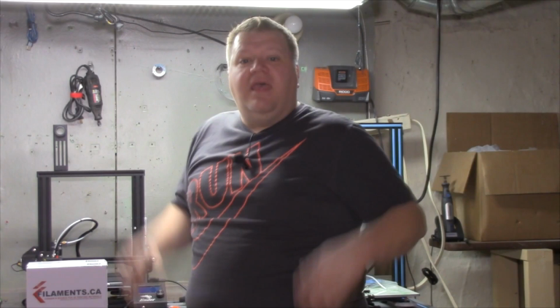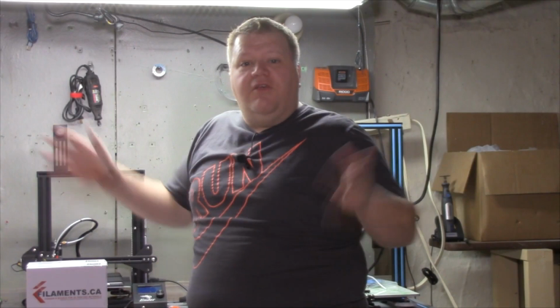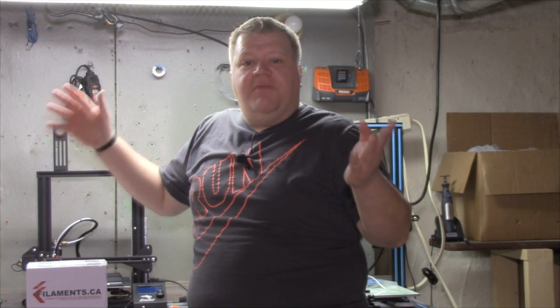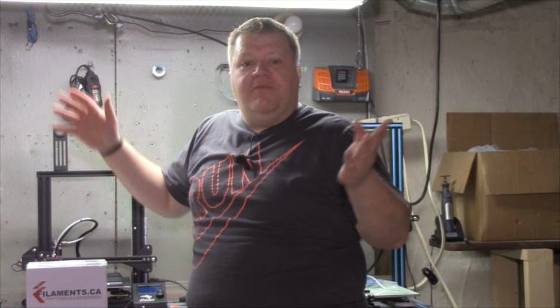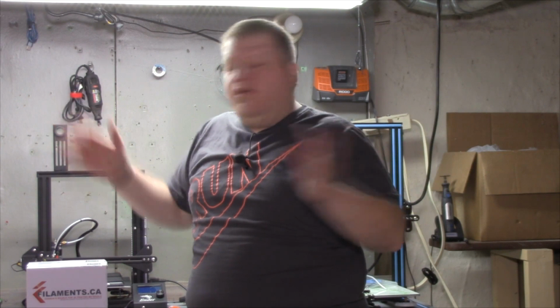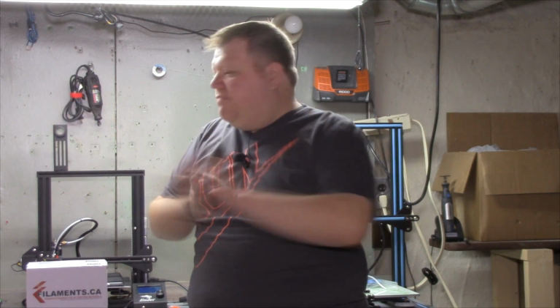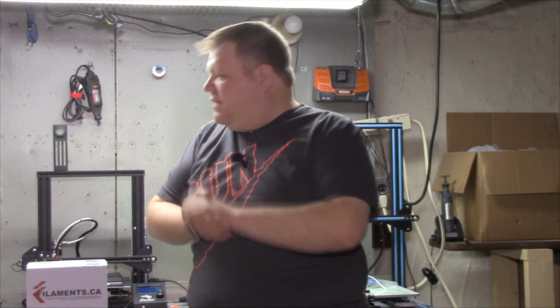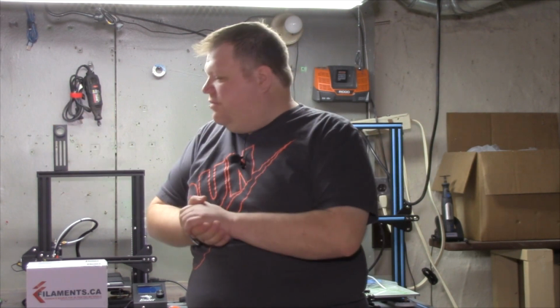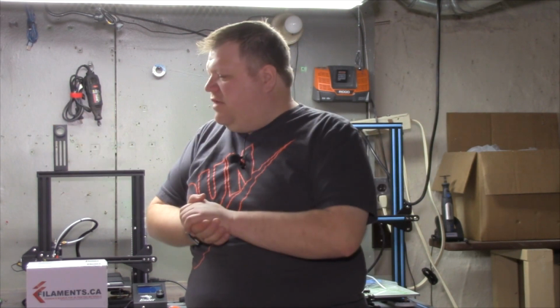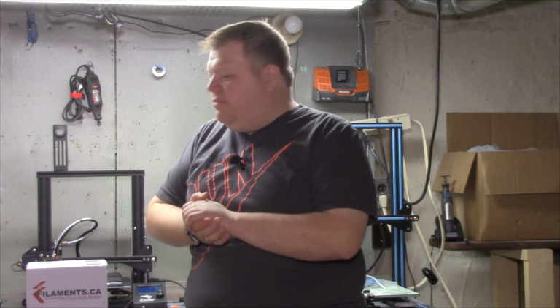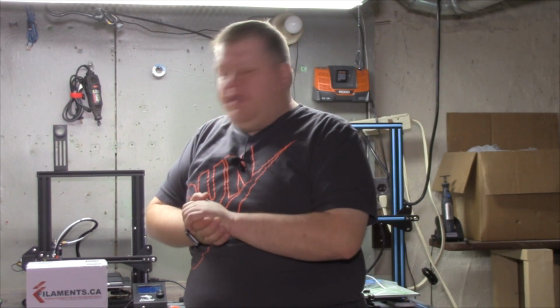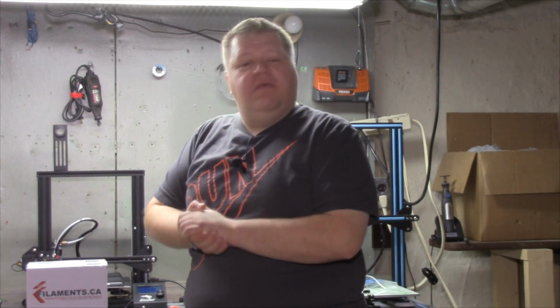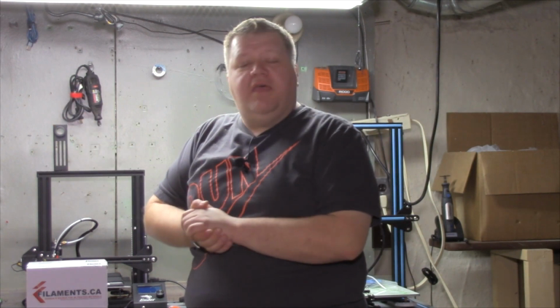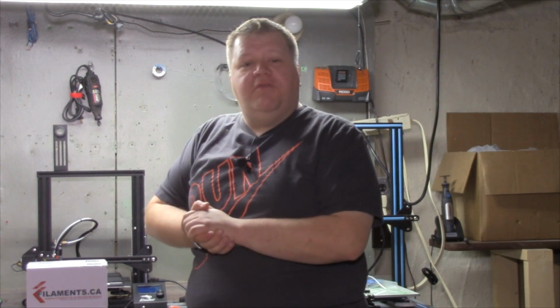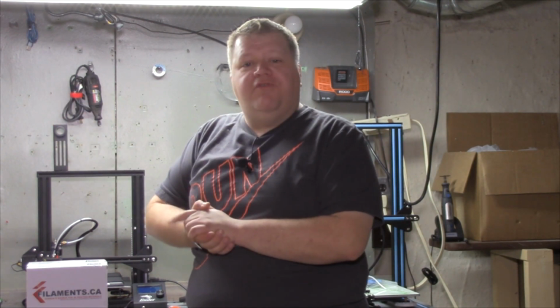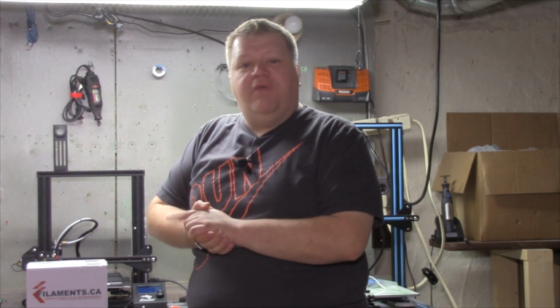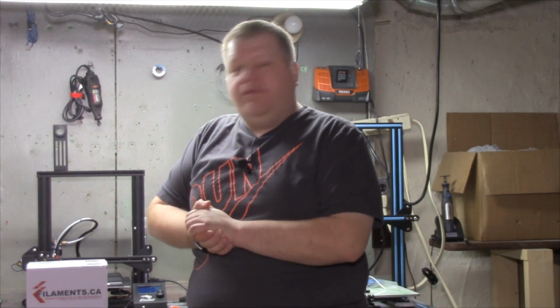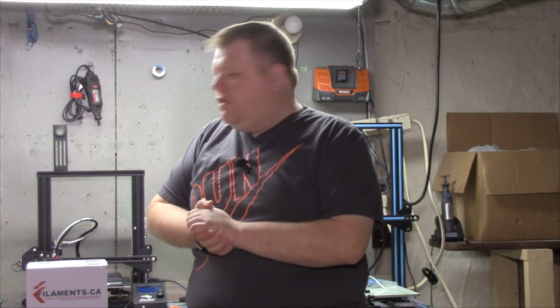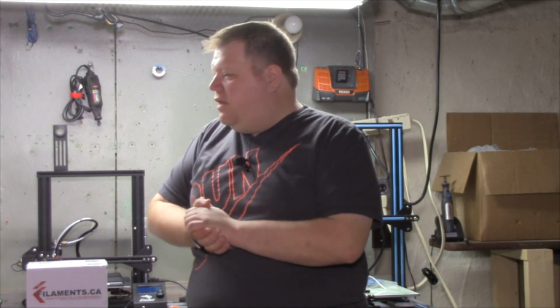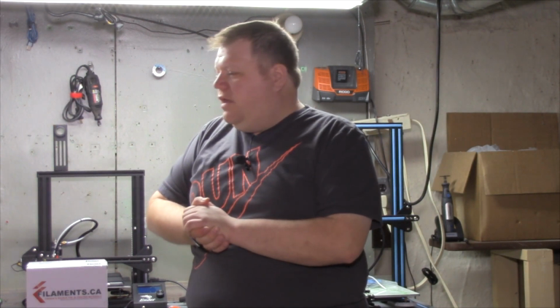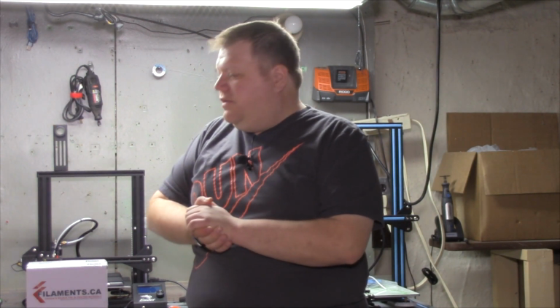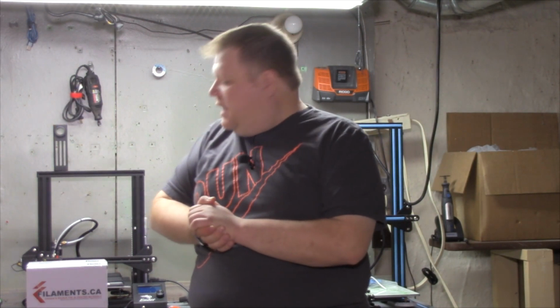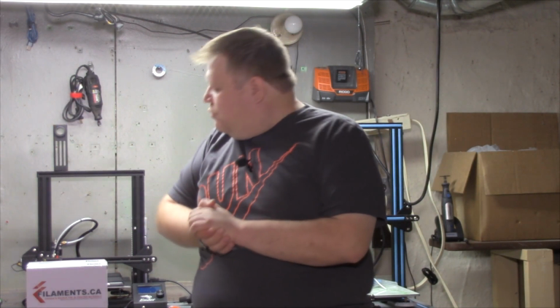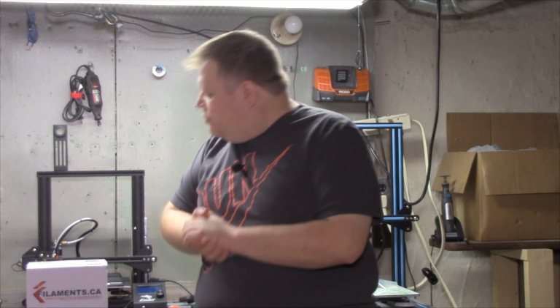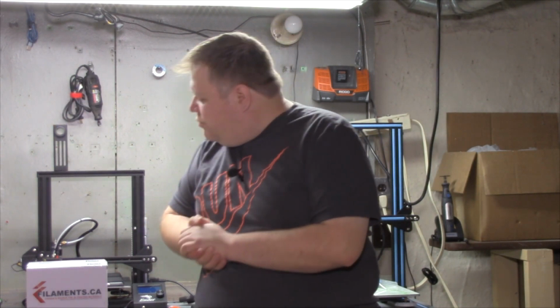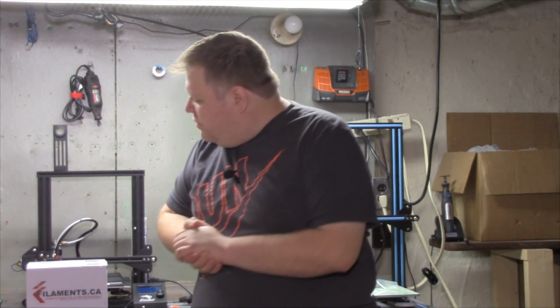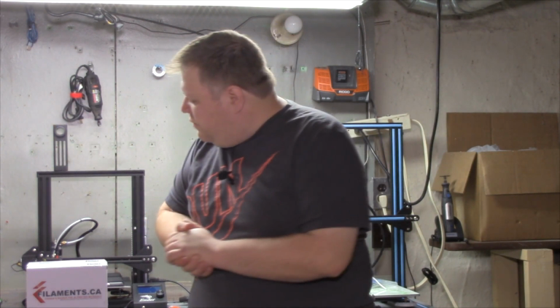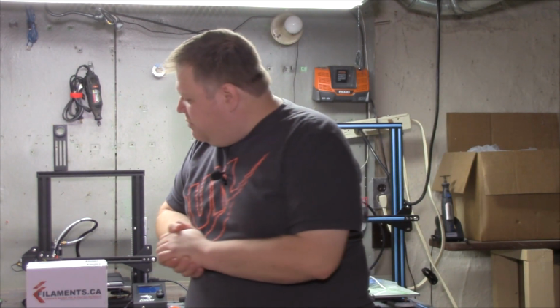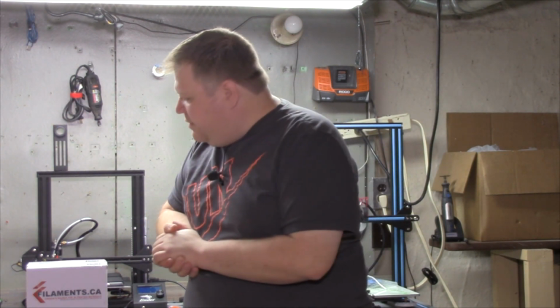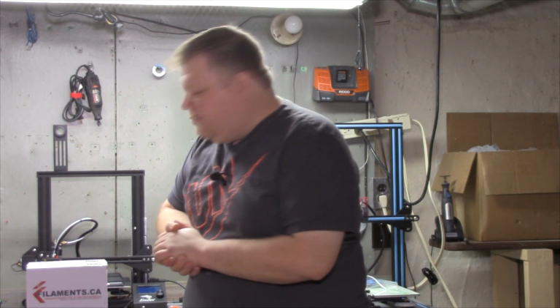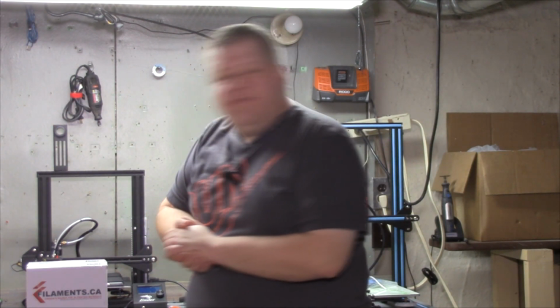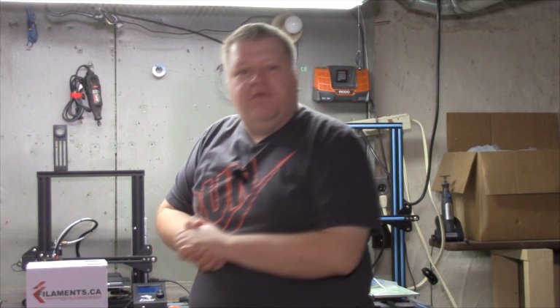Hello, everybody, and welcome back to CMP. I'm your host, Ron, and today we're going to do a filament review.